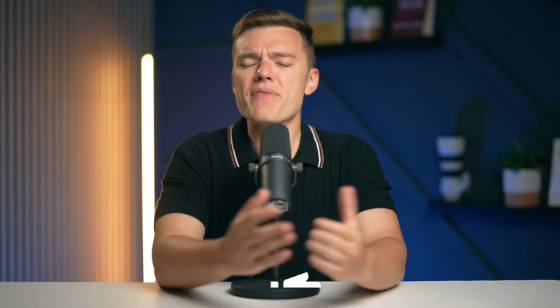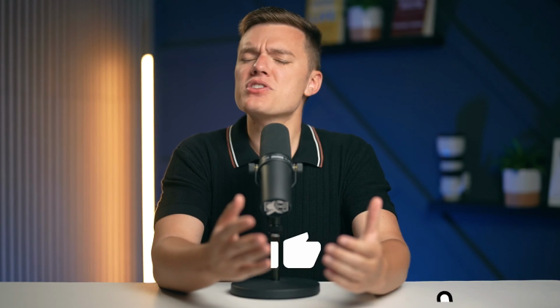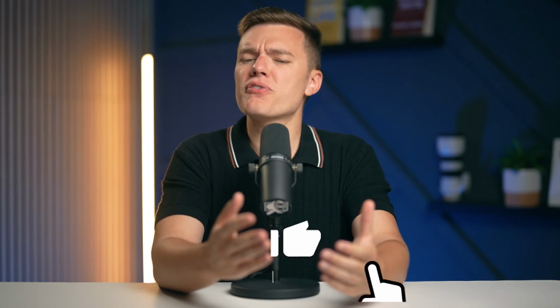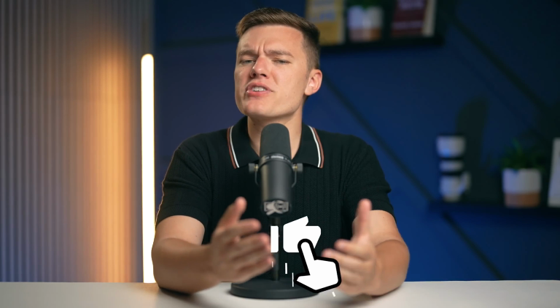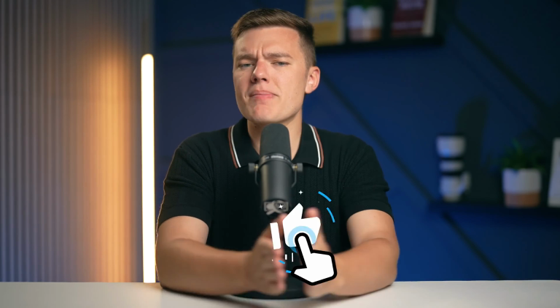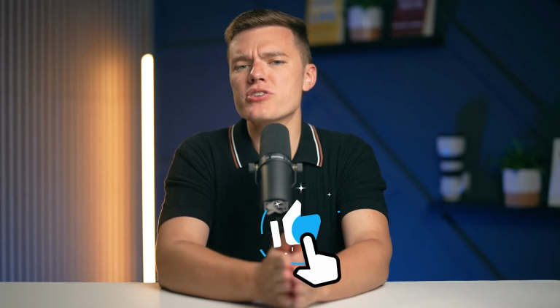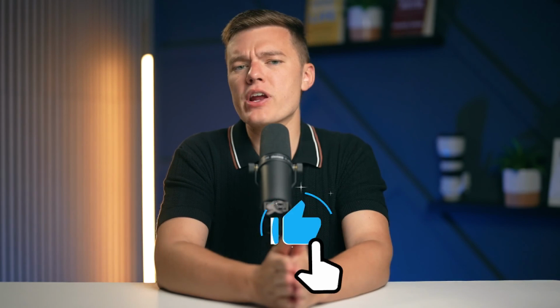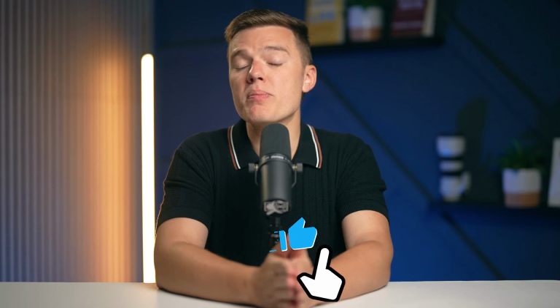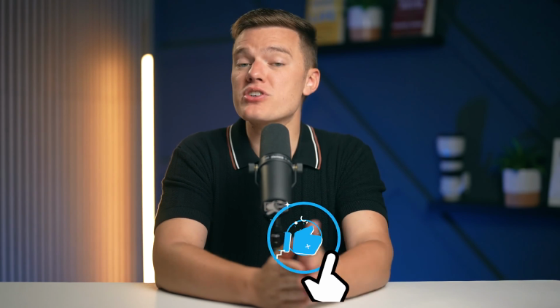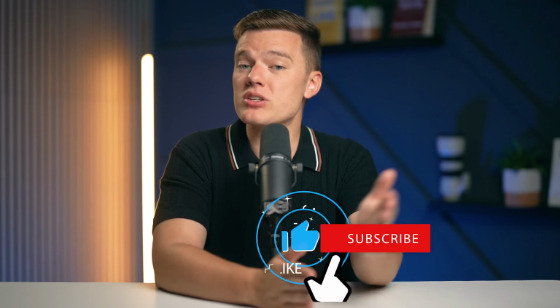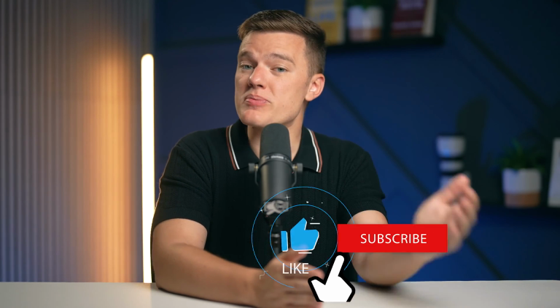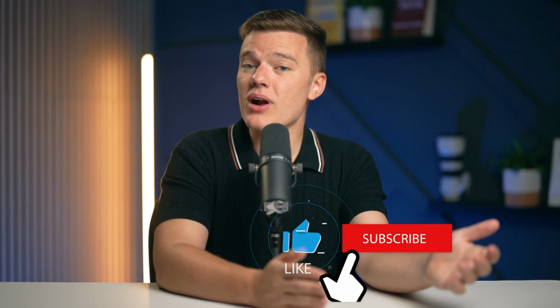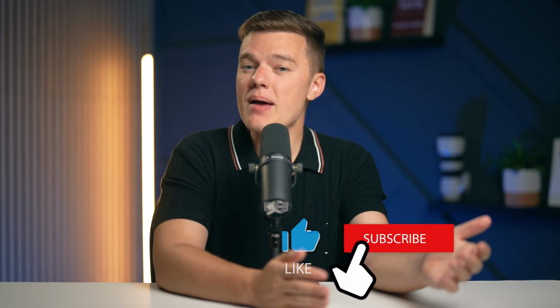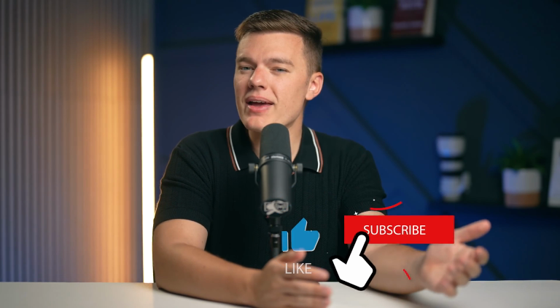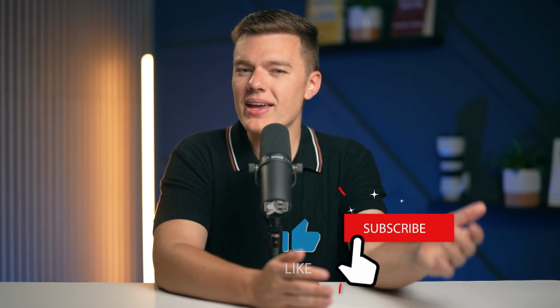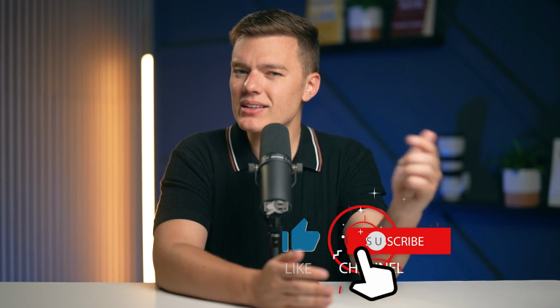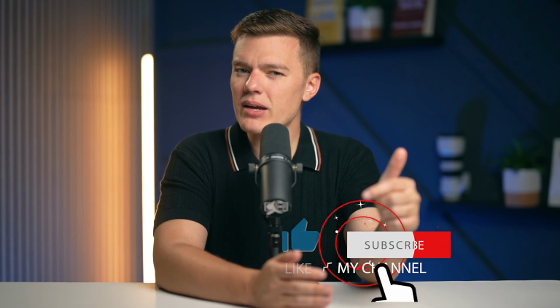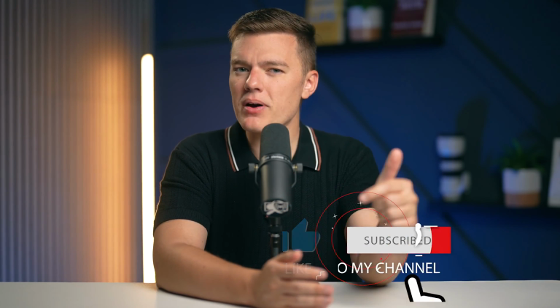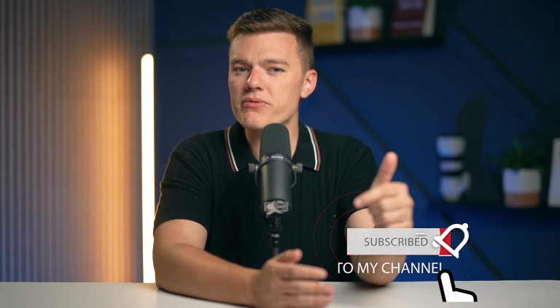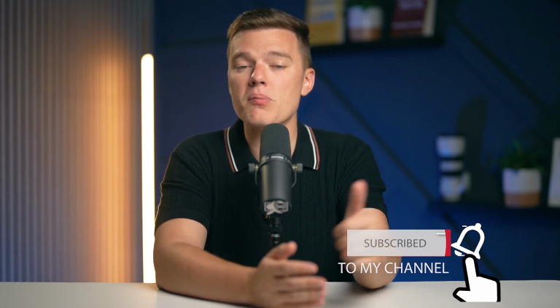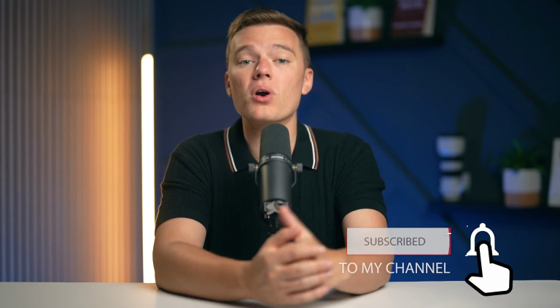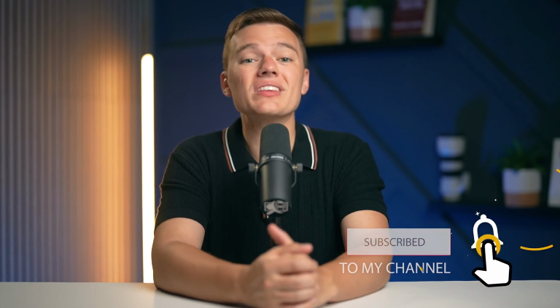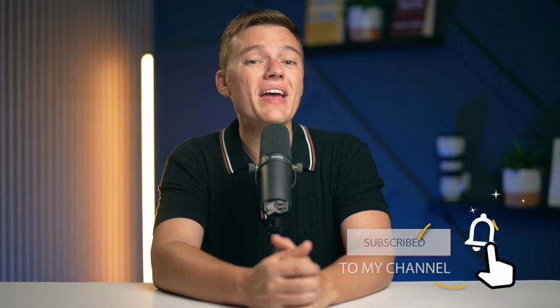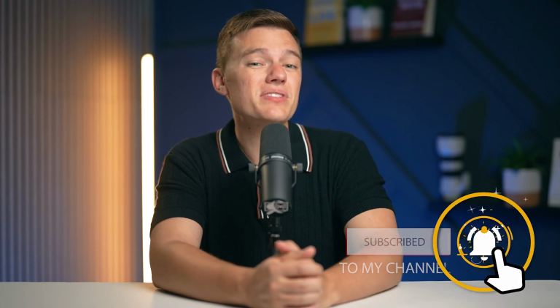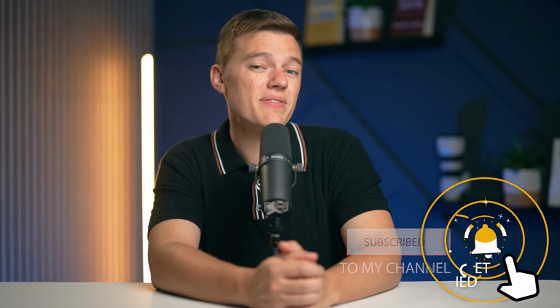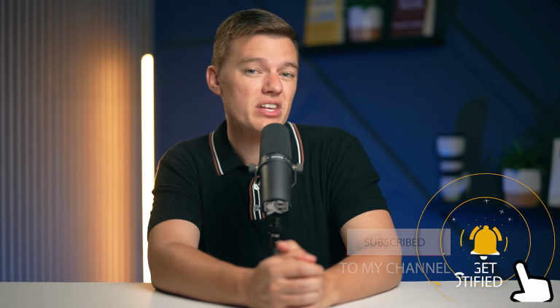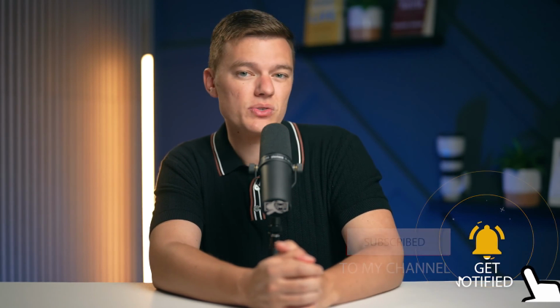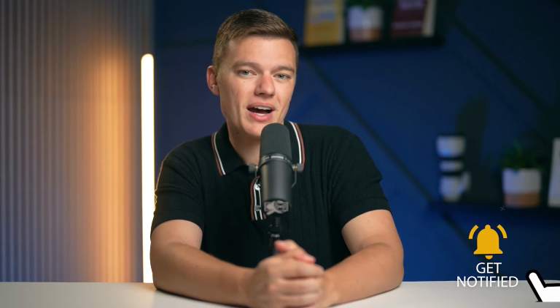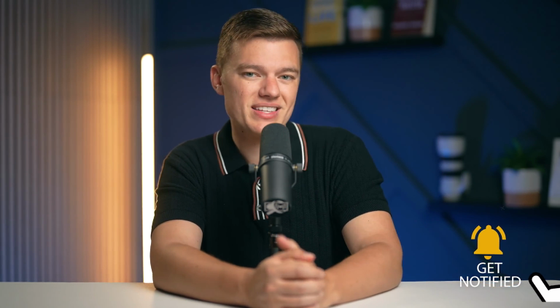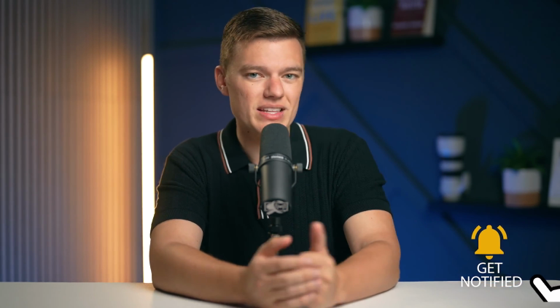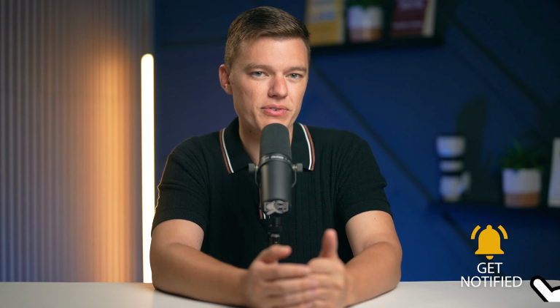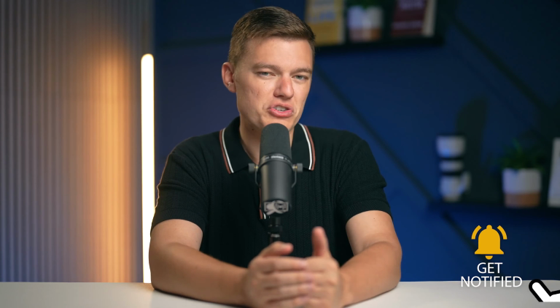If this is your first time on our channel, be sure to subscribe and hit the like button for more life-saving digital content in the future.